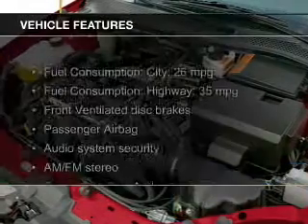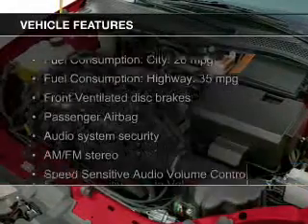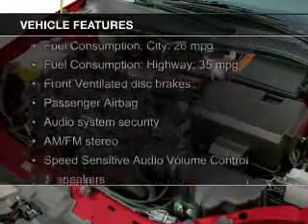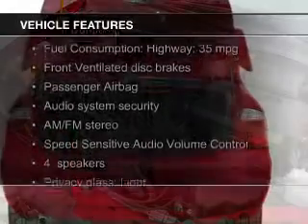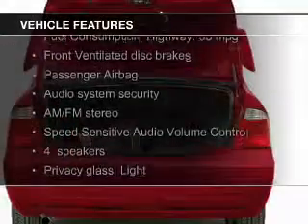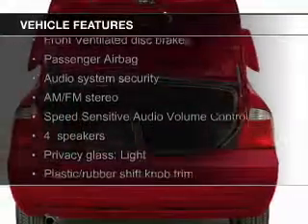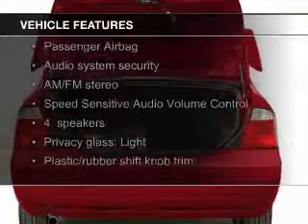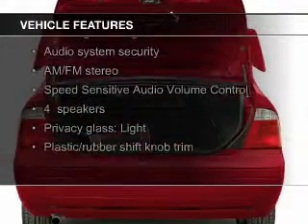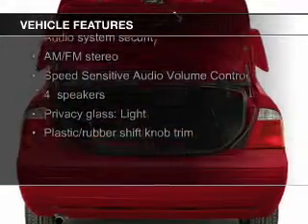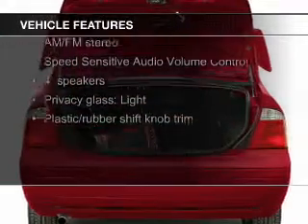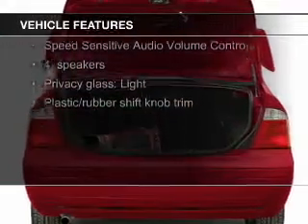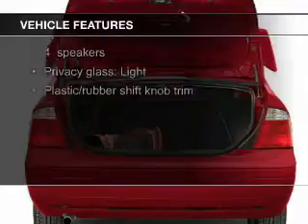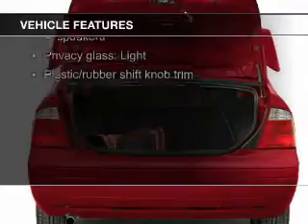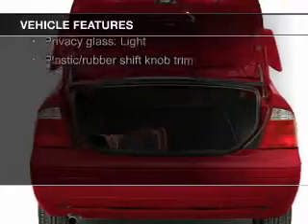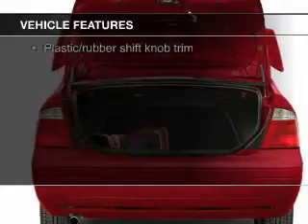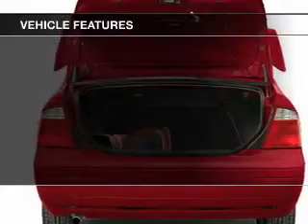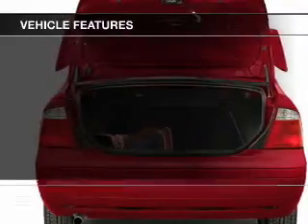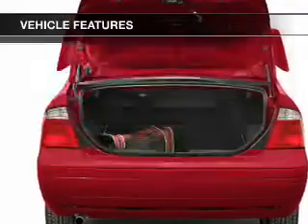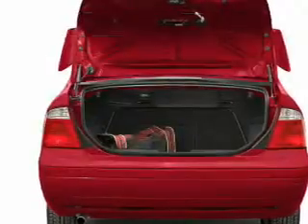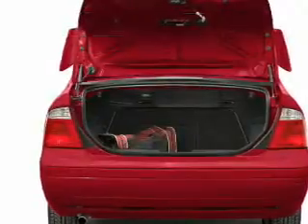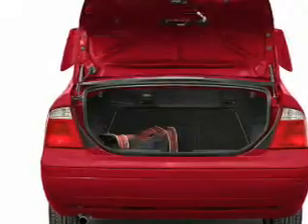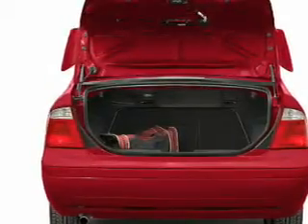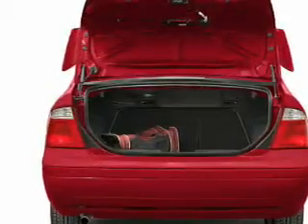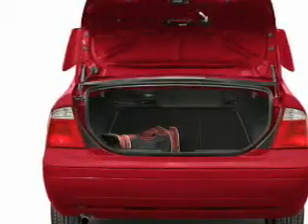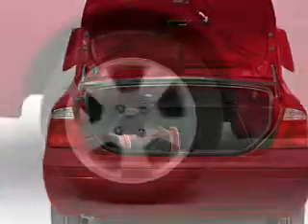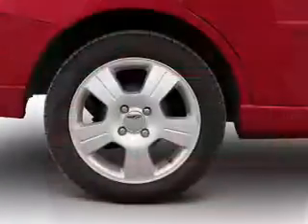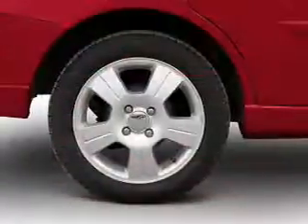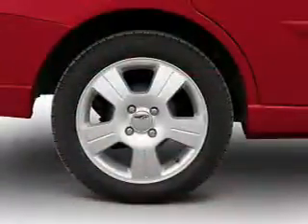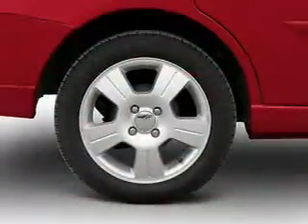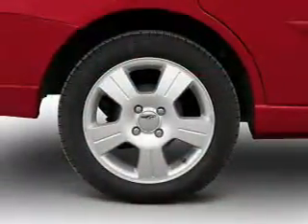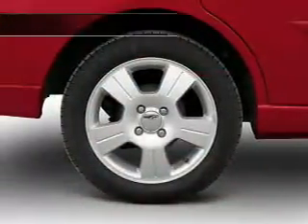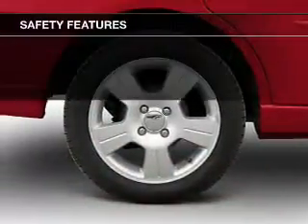The features include electric trunk, privacy glass, power steering, and AM-FM stereo with a CD player.